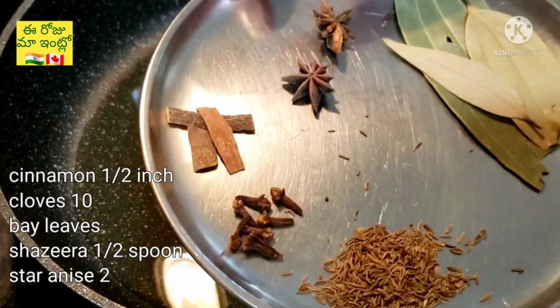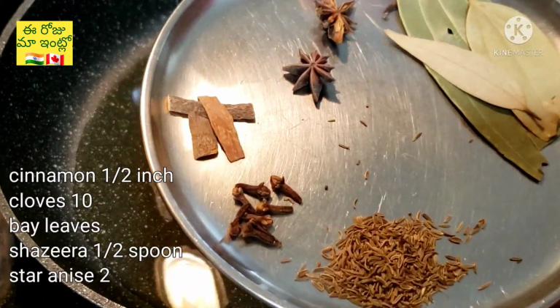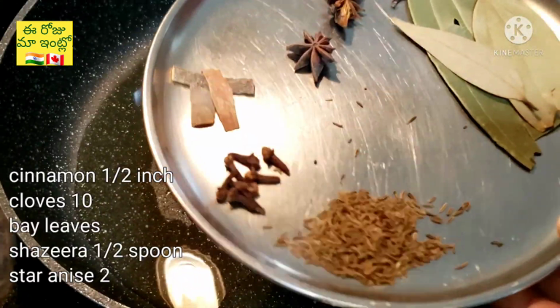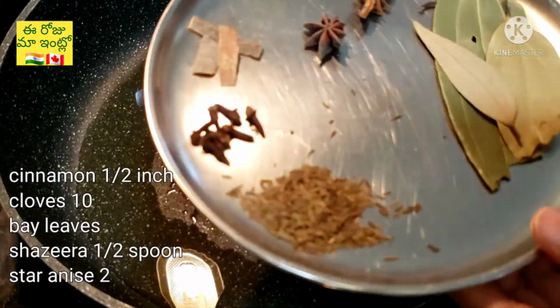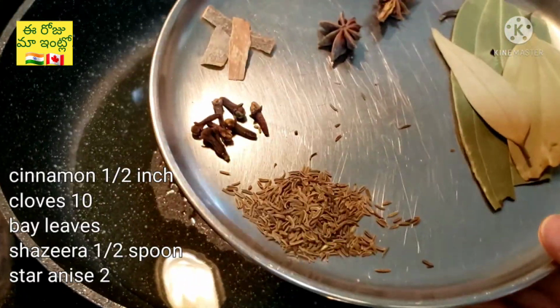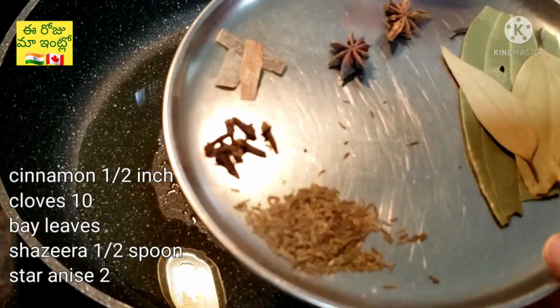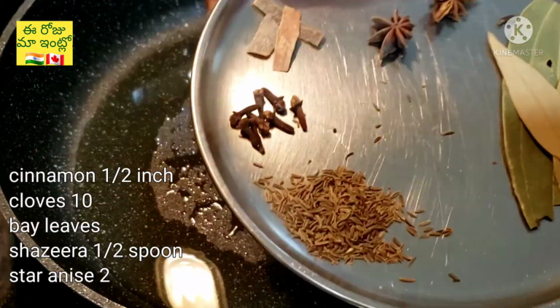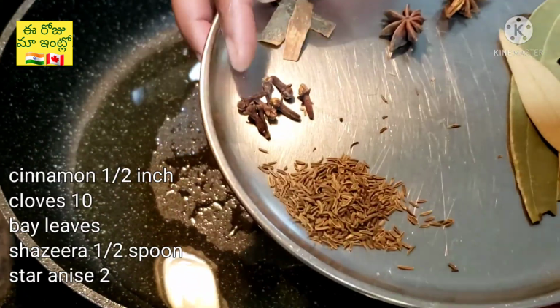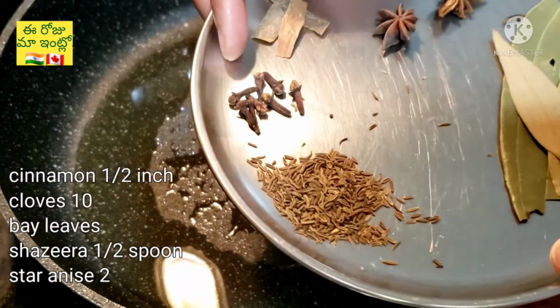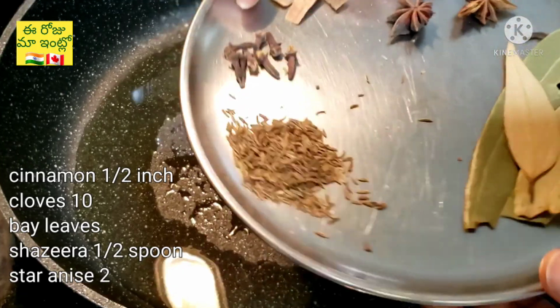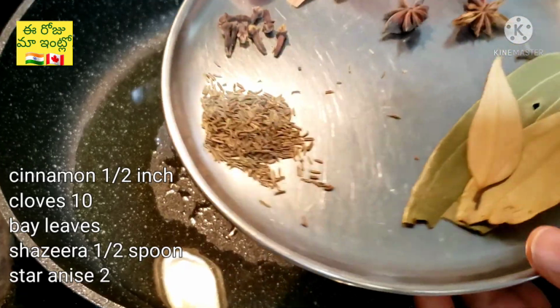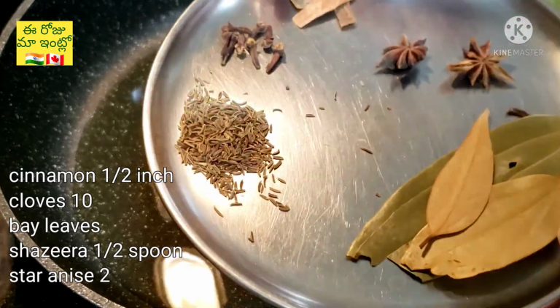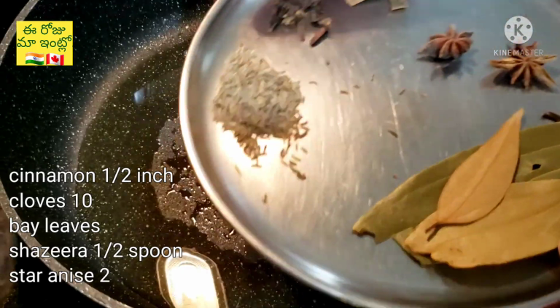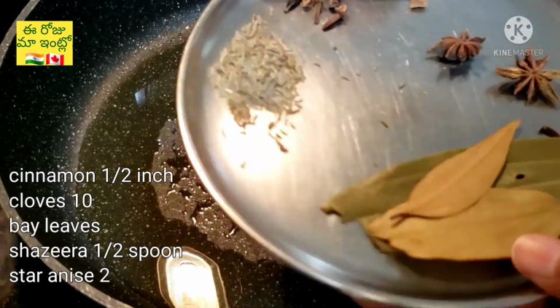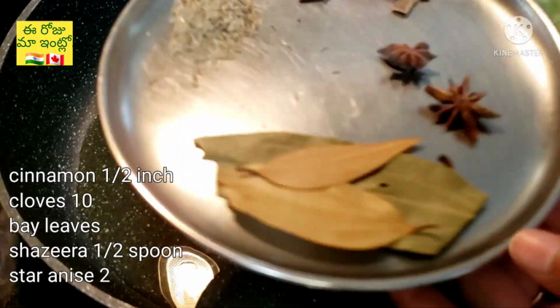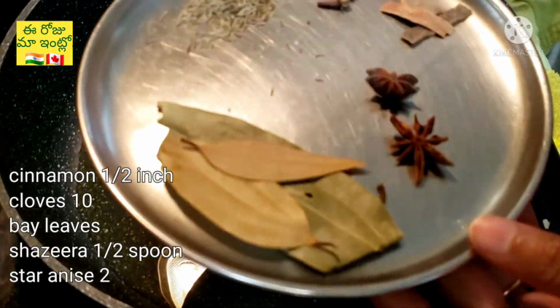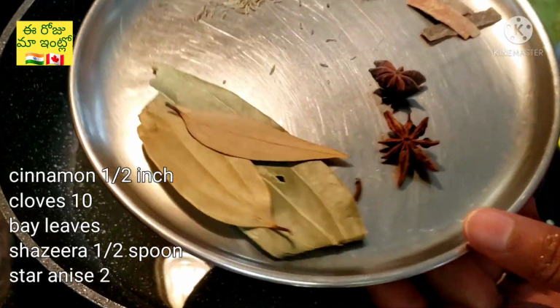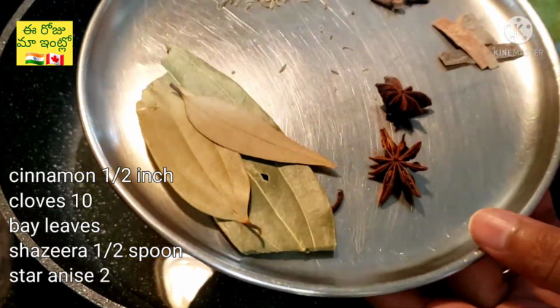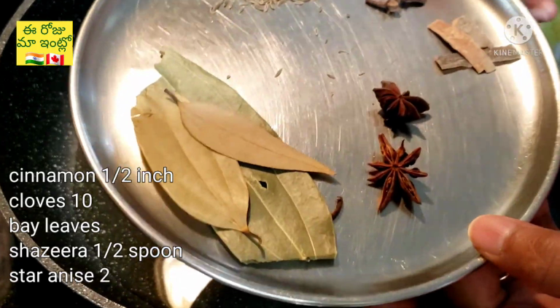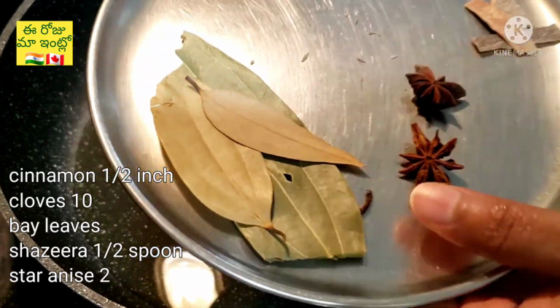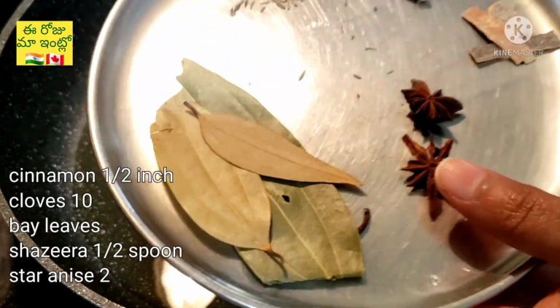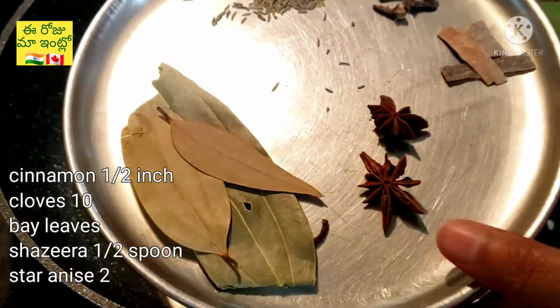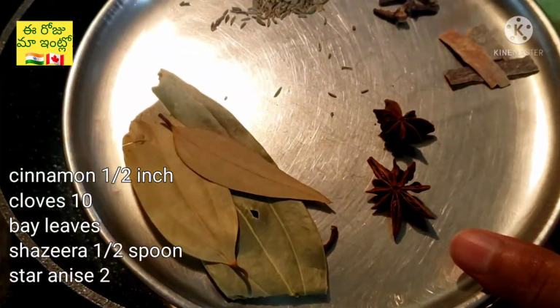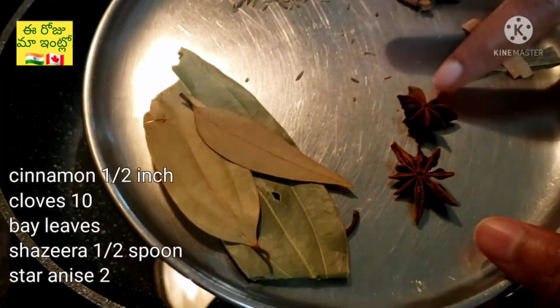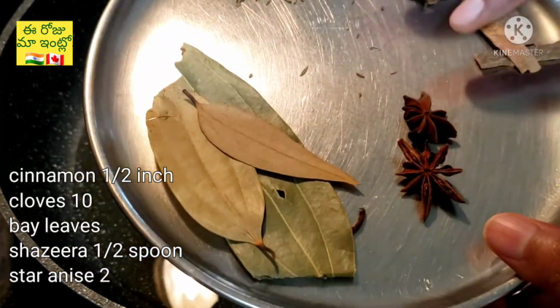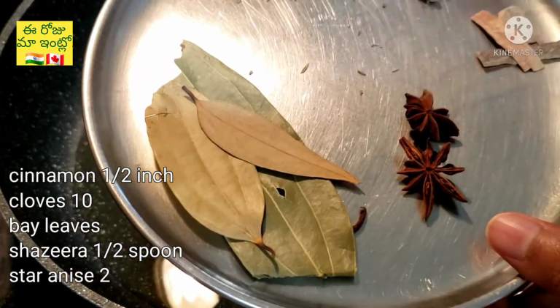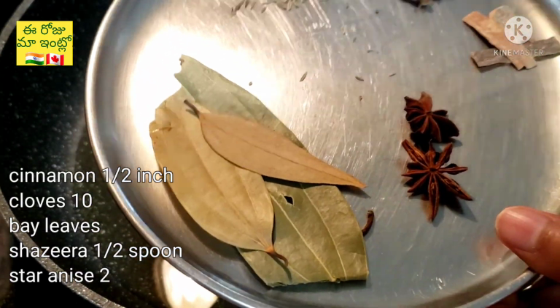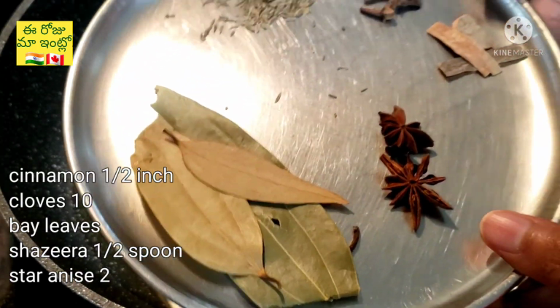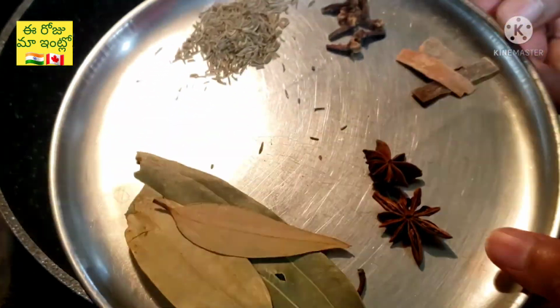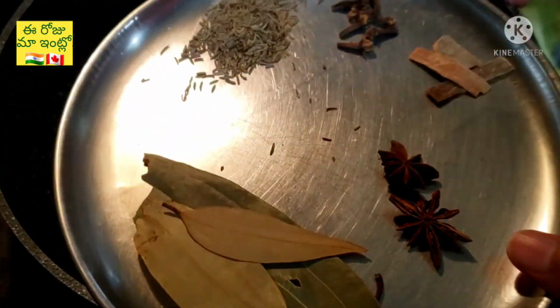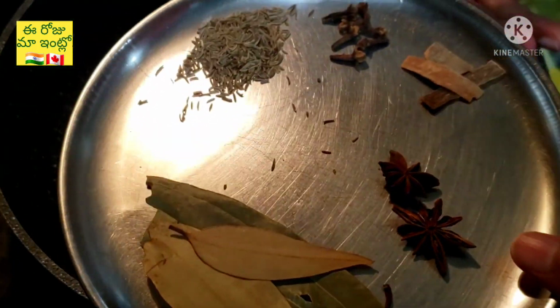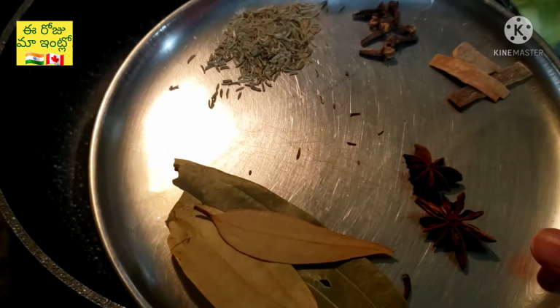Add the sauce and marinate the sauce. Put the sauce in the pan and mix it.